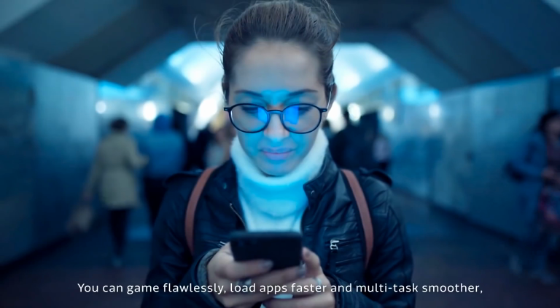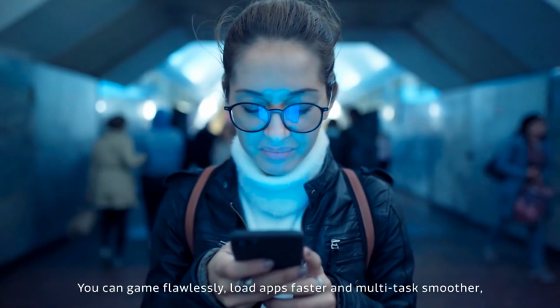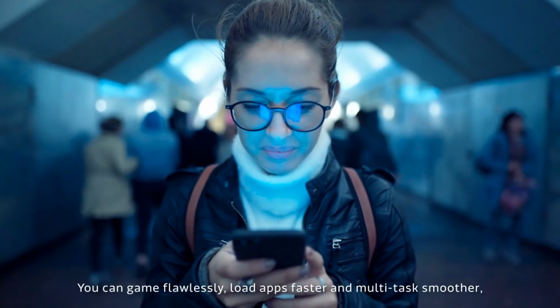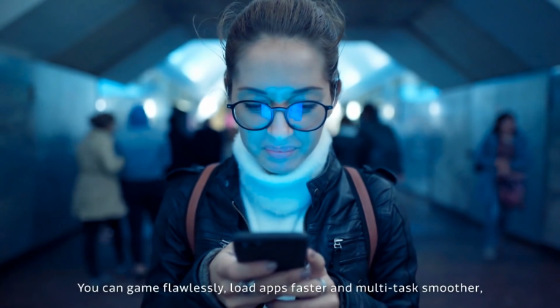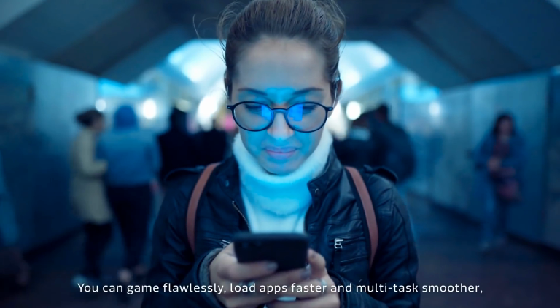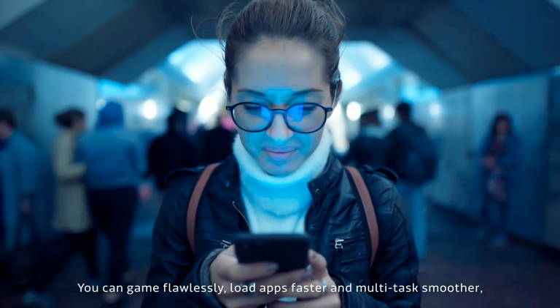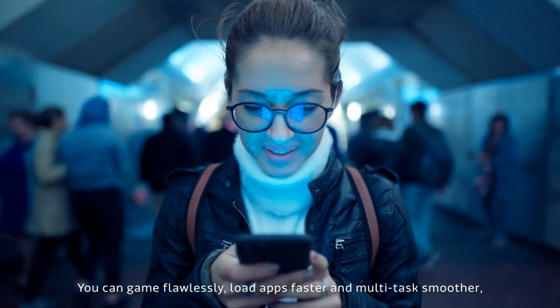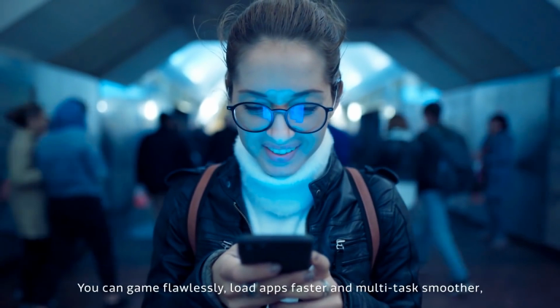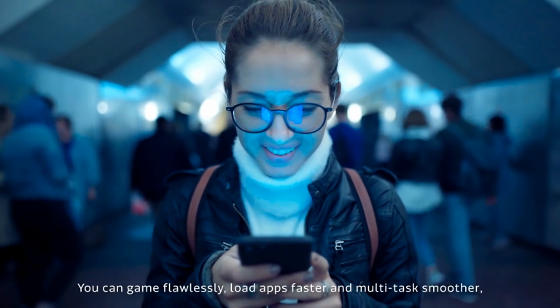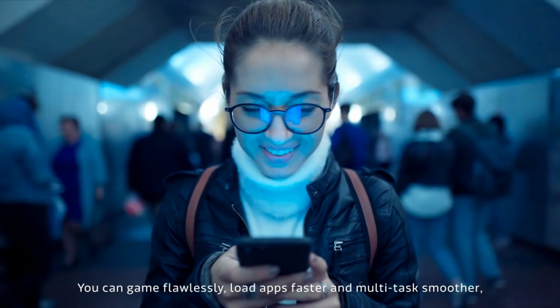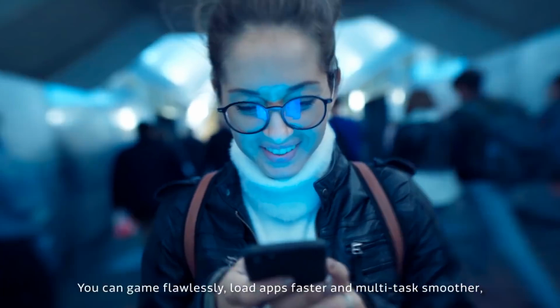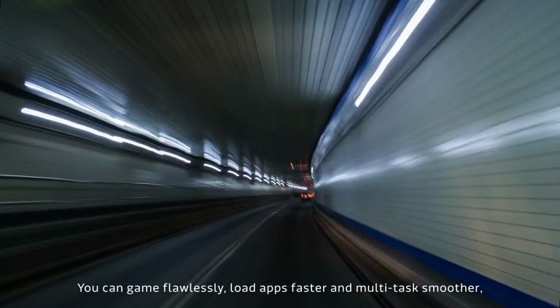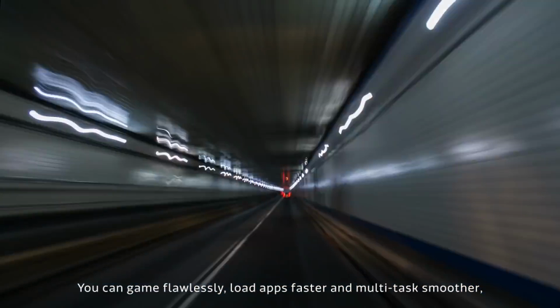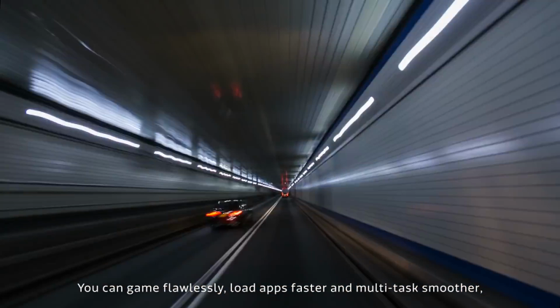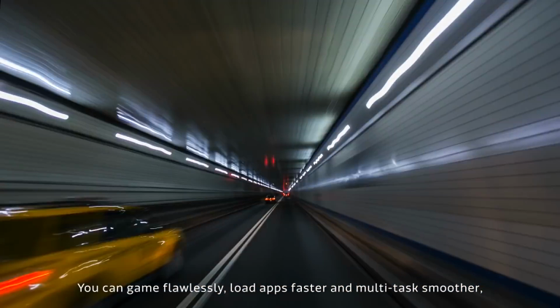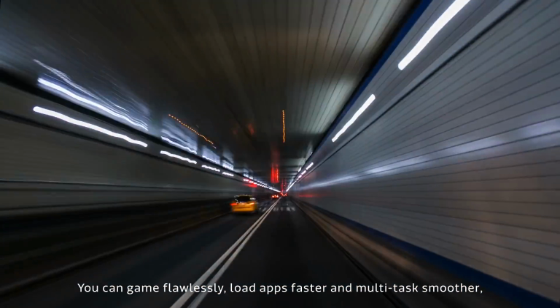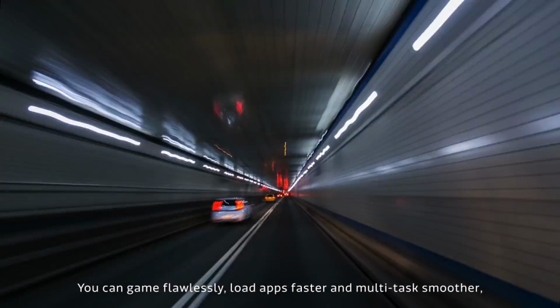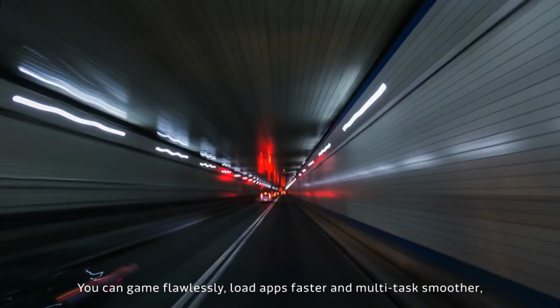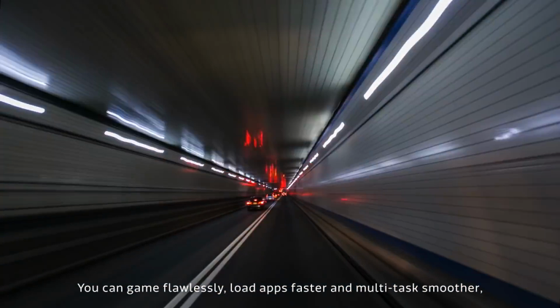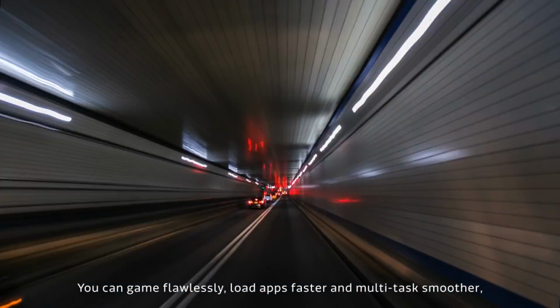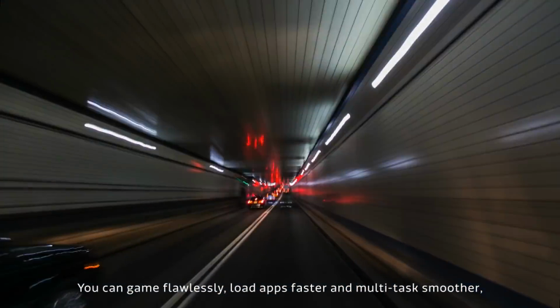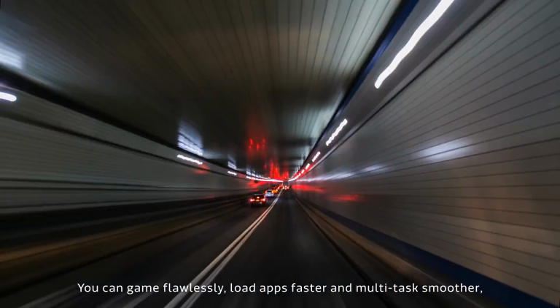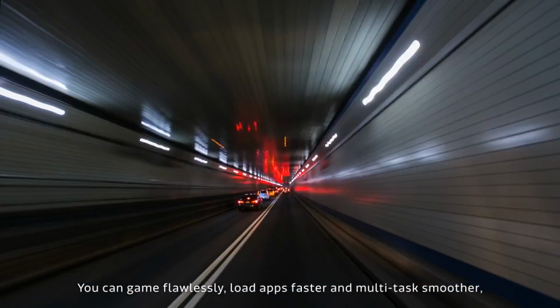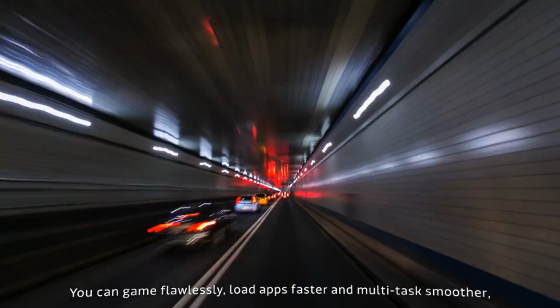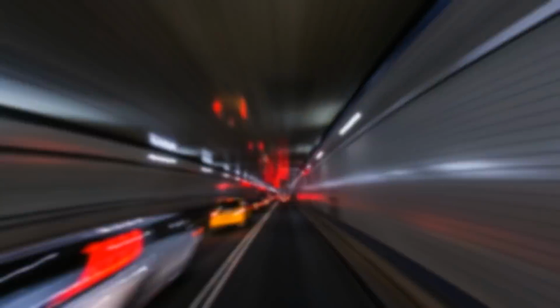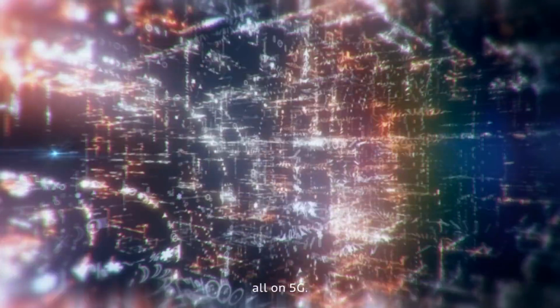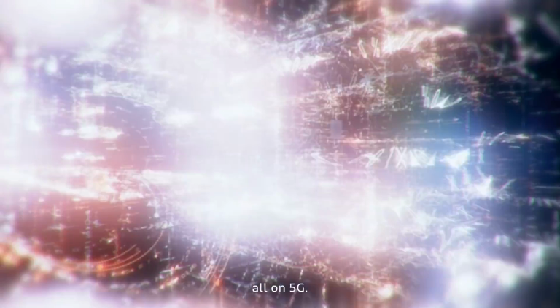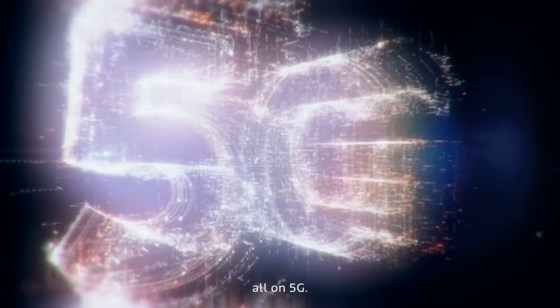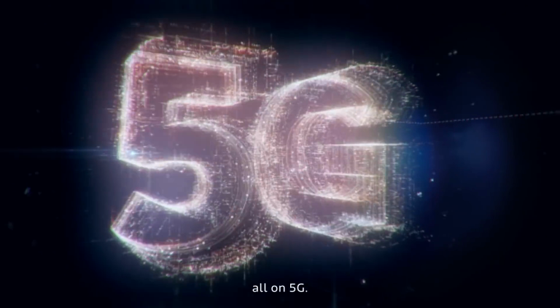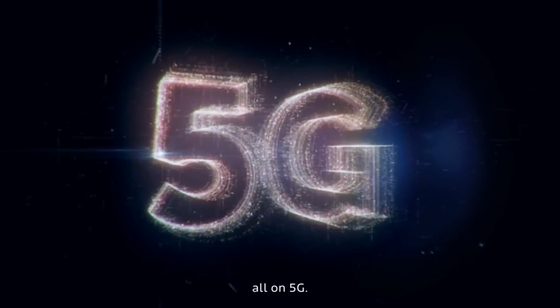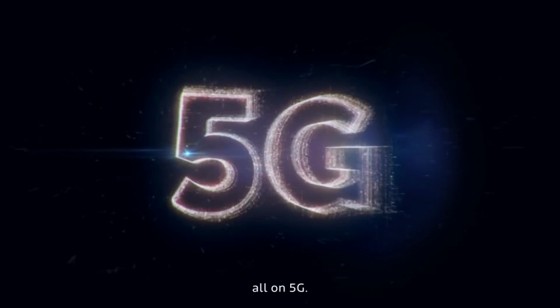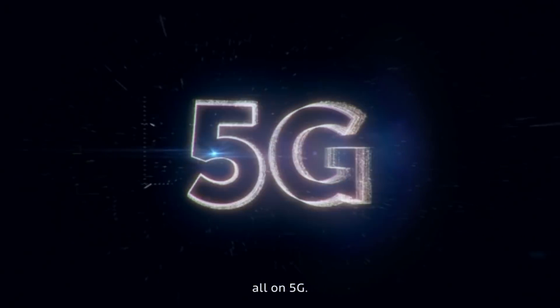You can game flawlessly, load apps faster, and multi-task smoother, all on 5G.